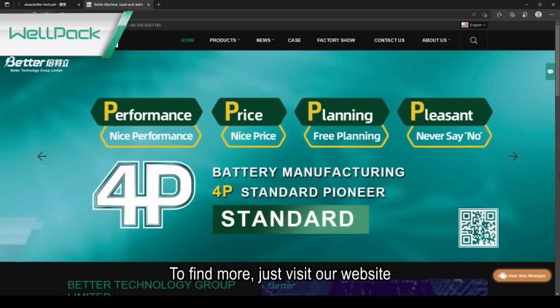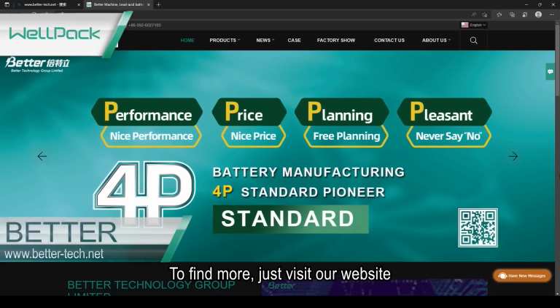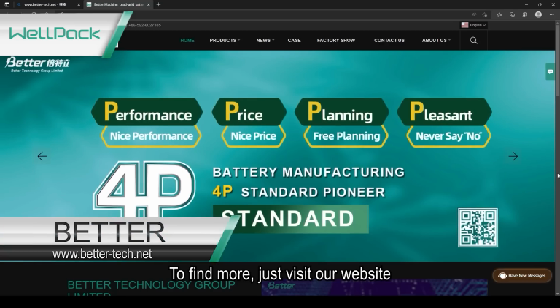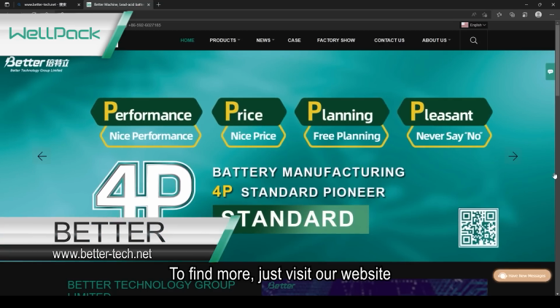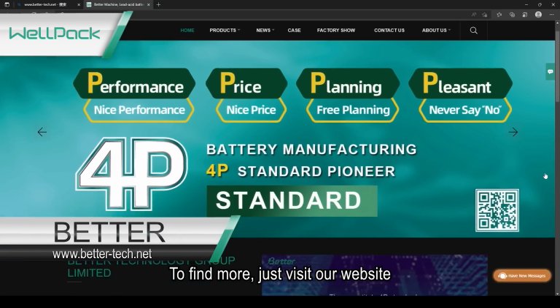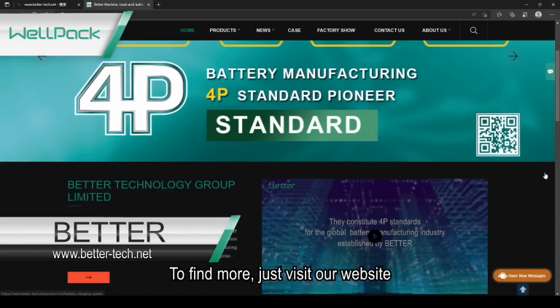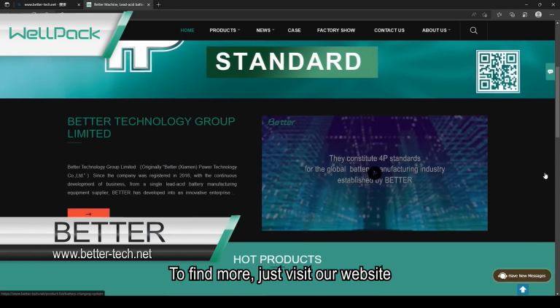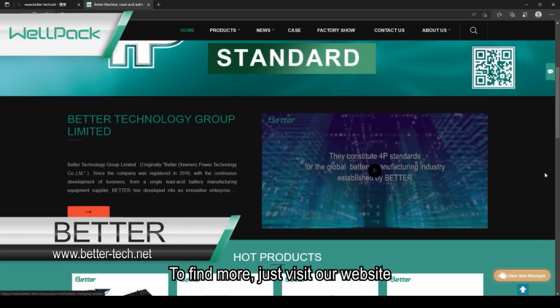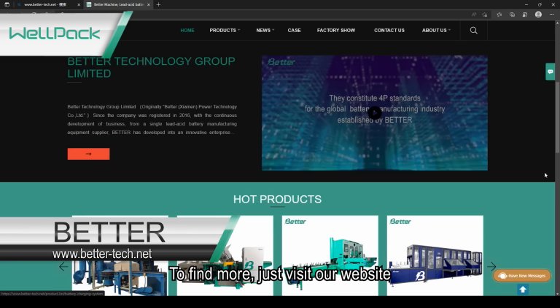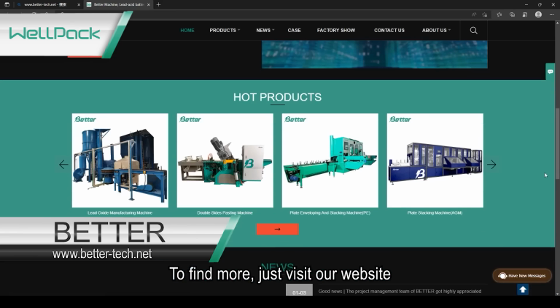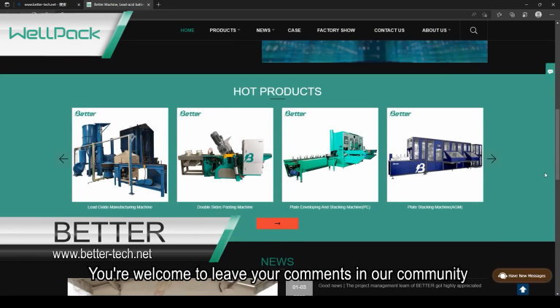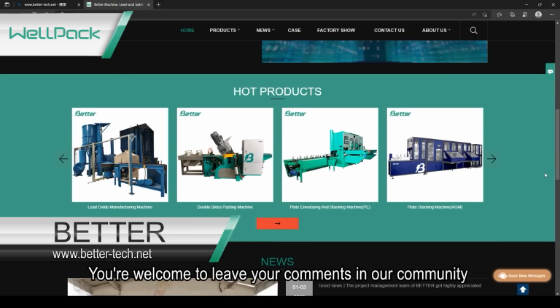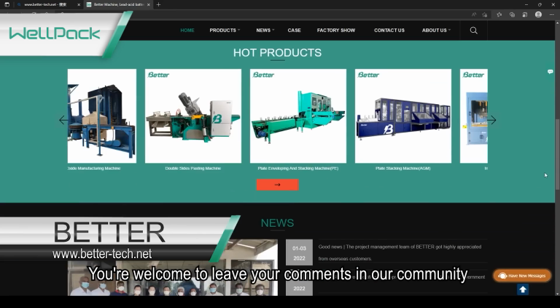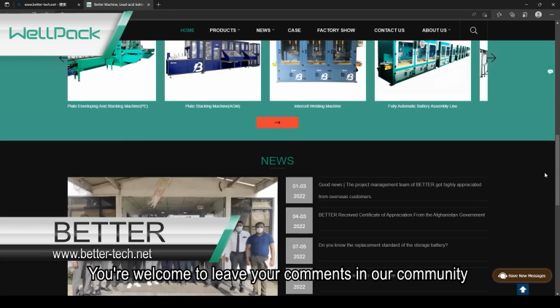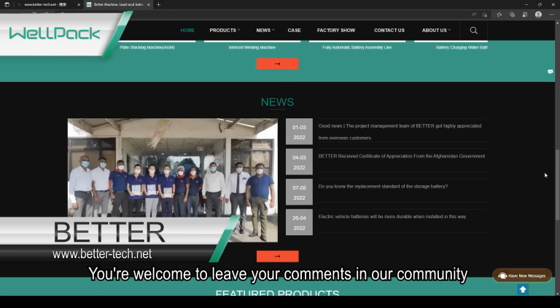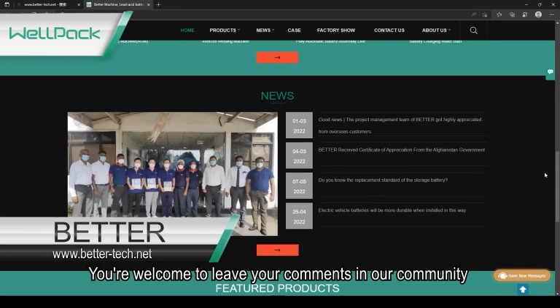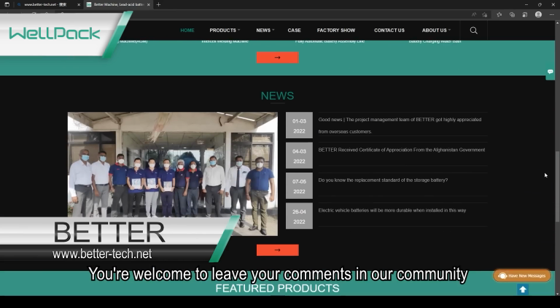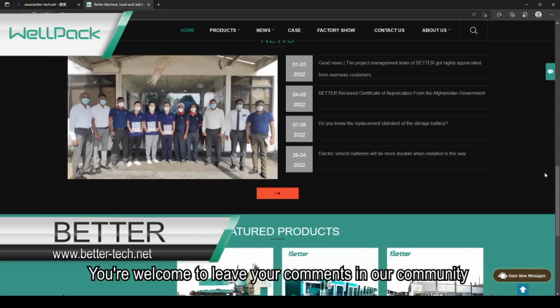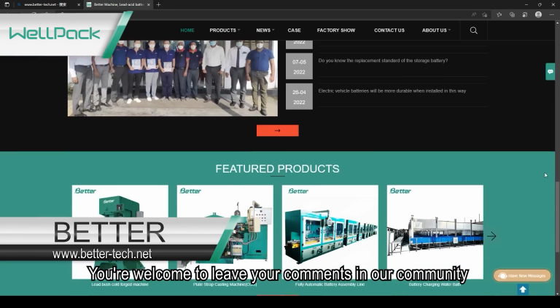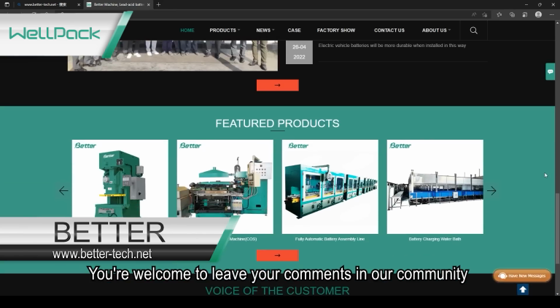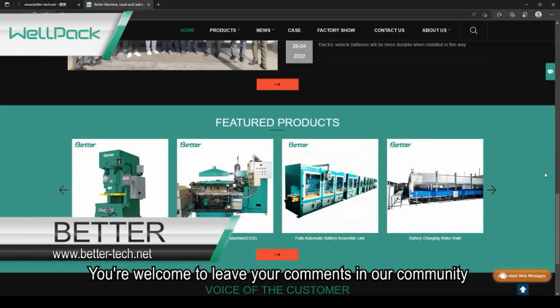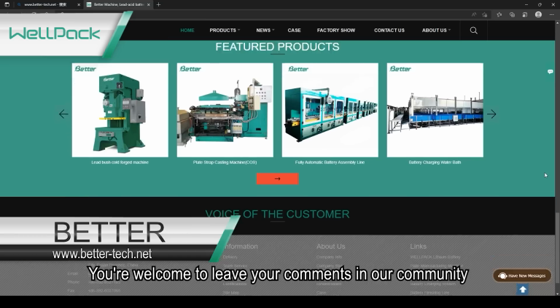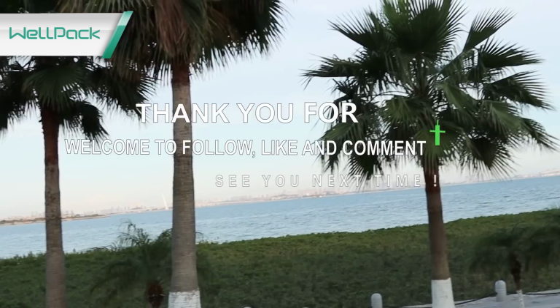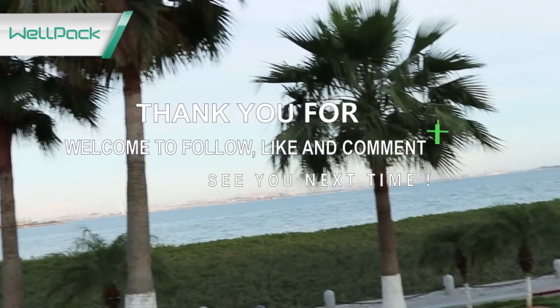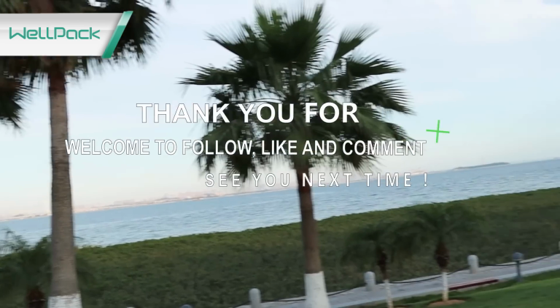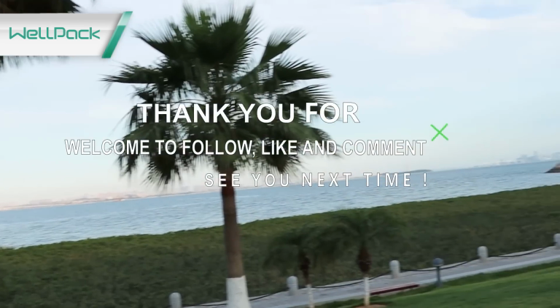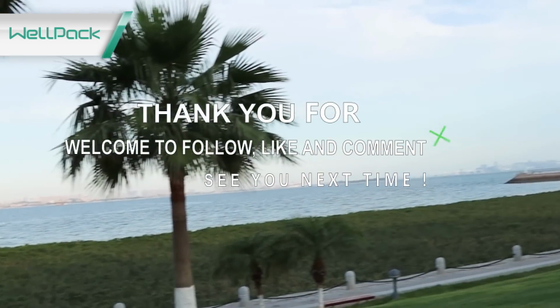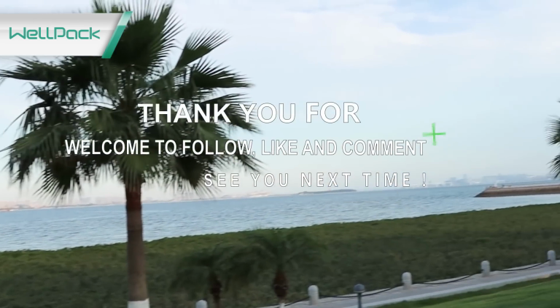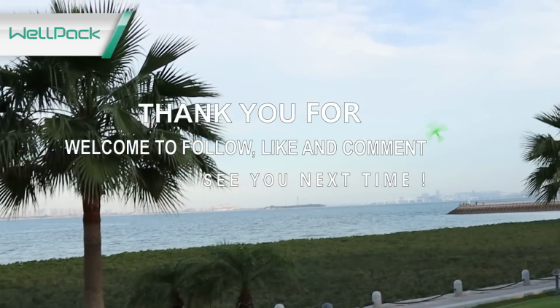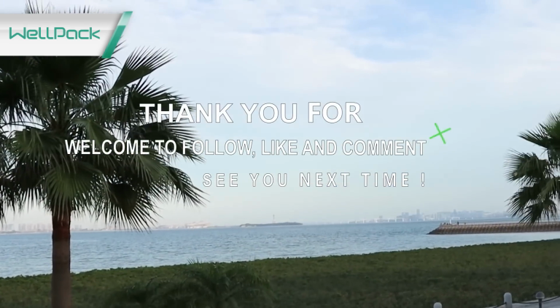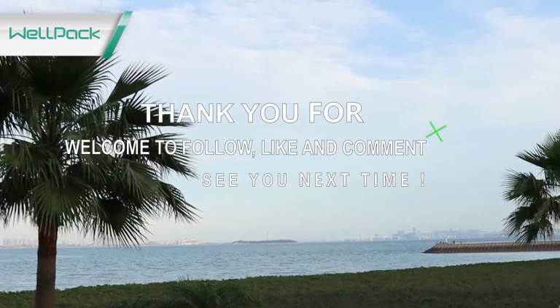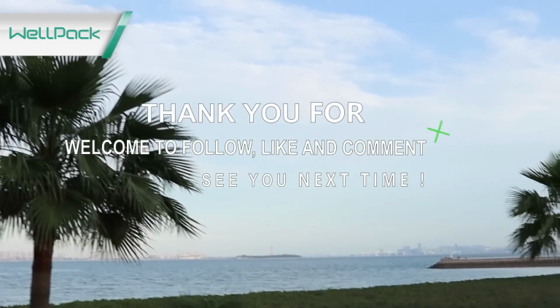To find out more, just visit our website. You are welcome to leave your comments in our community. Thanks for watching — see you next time.